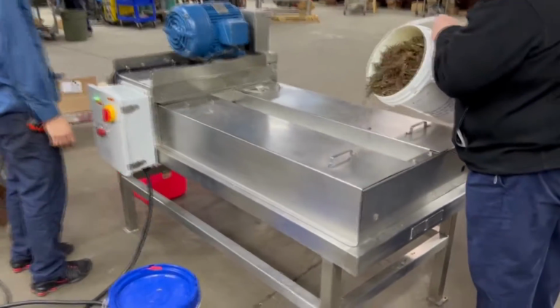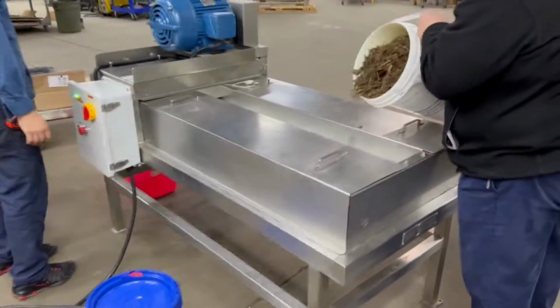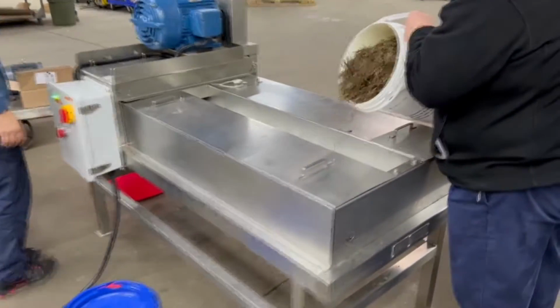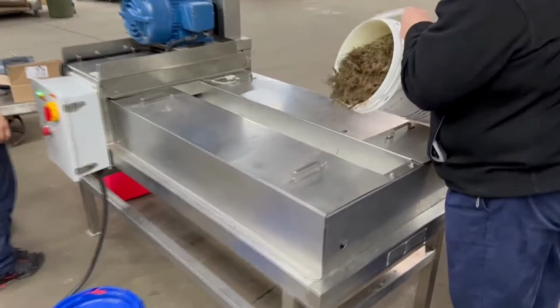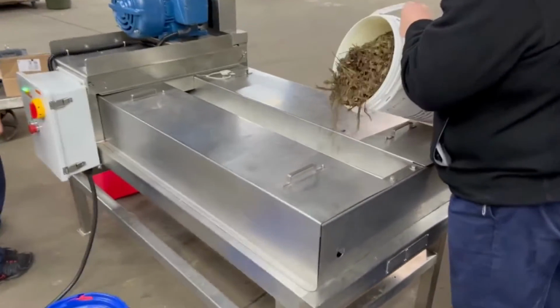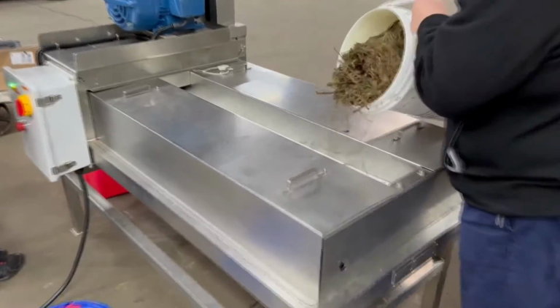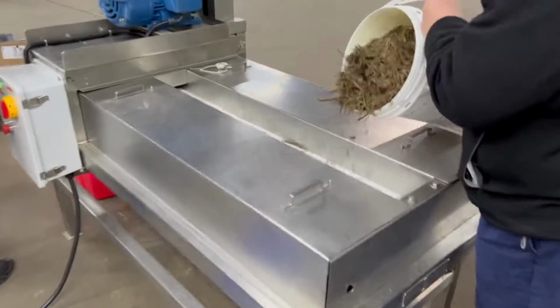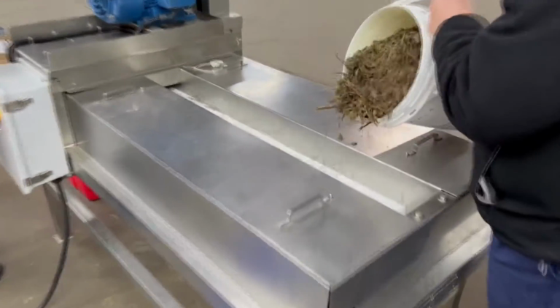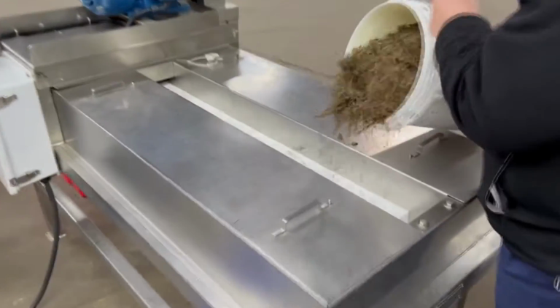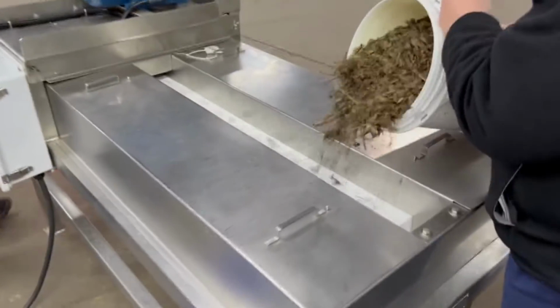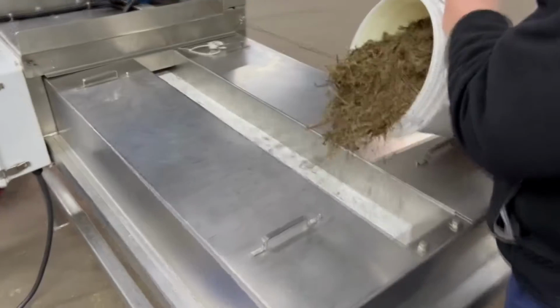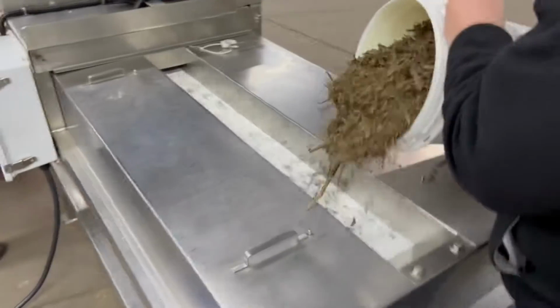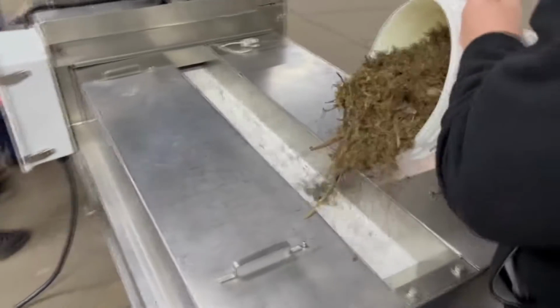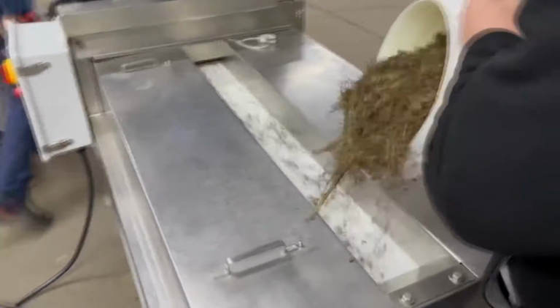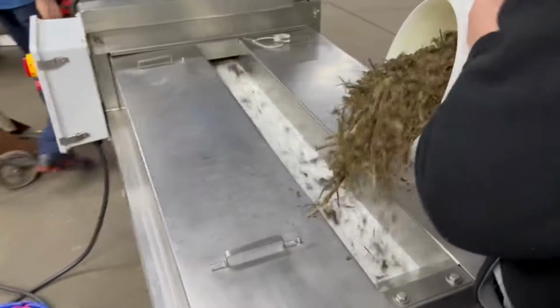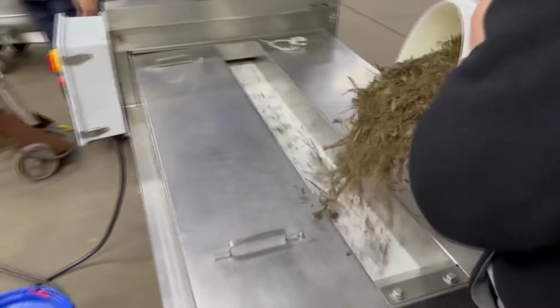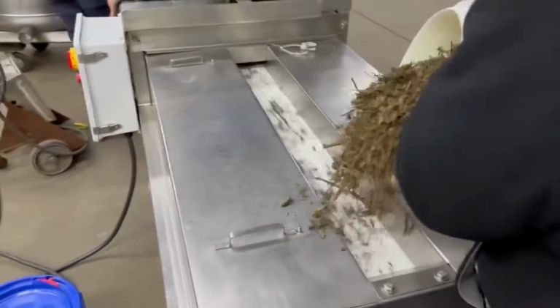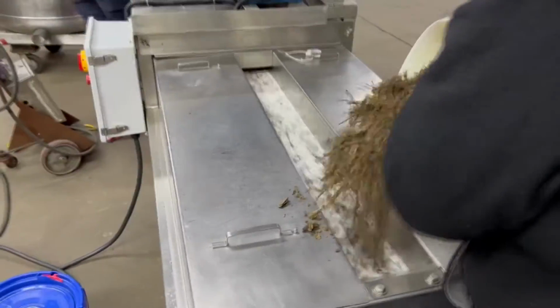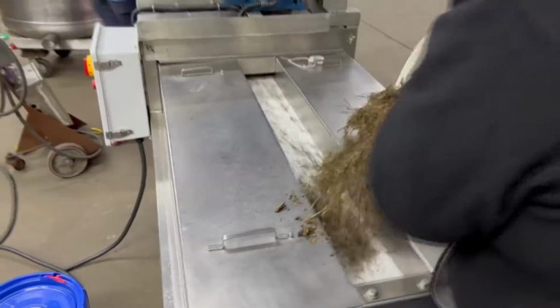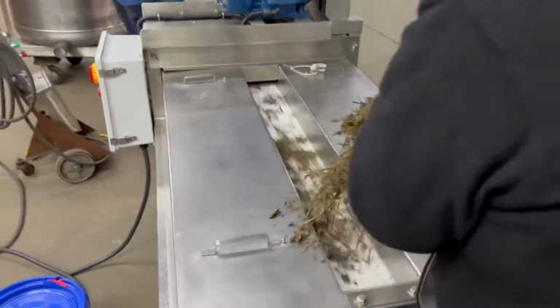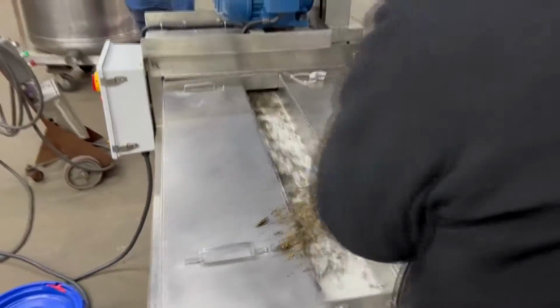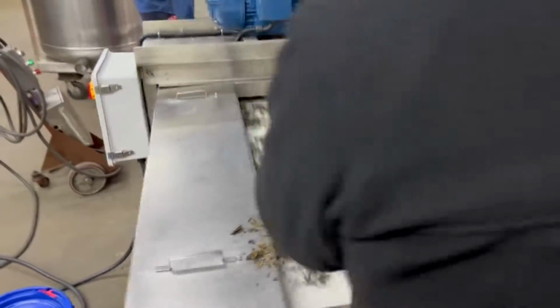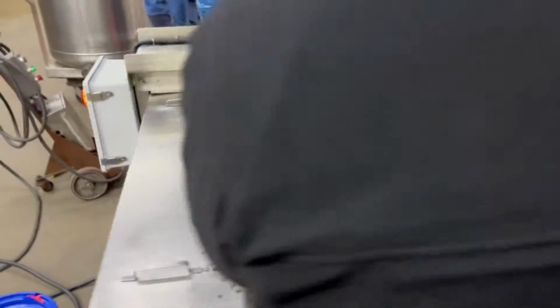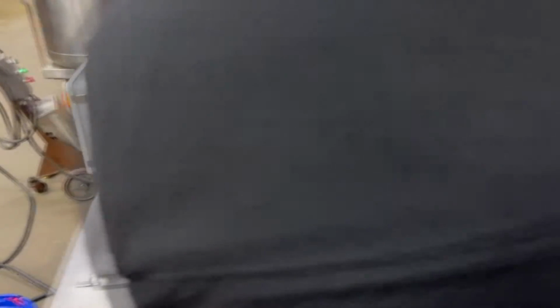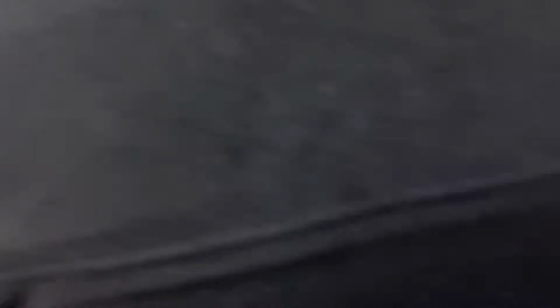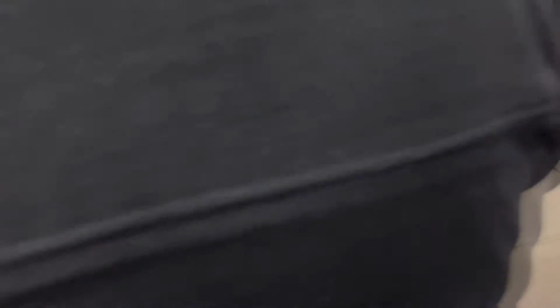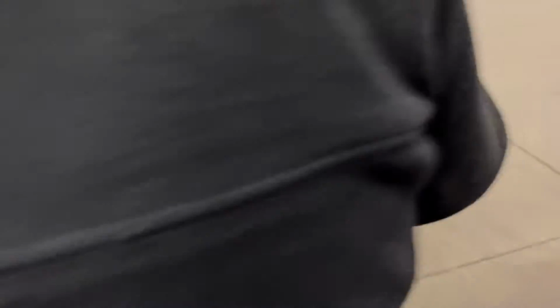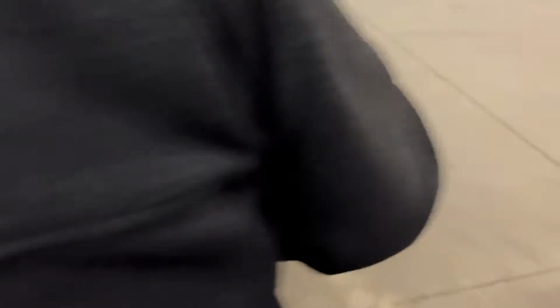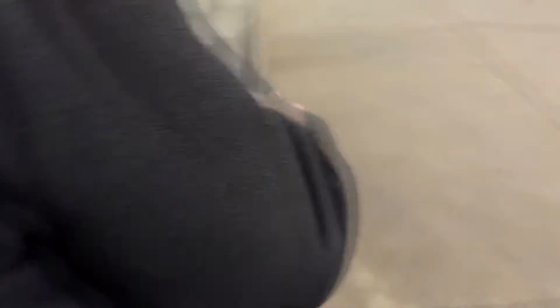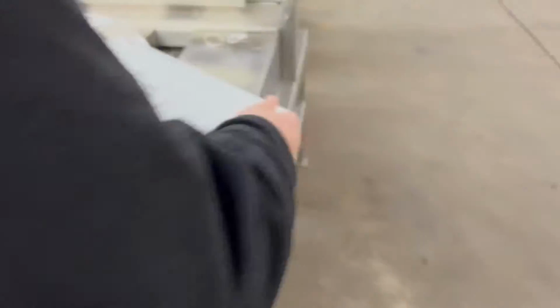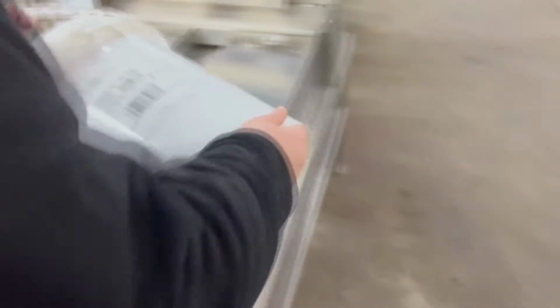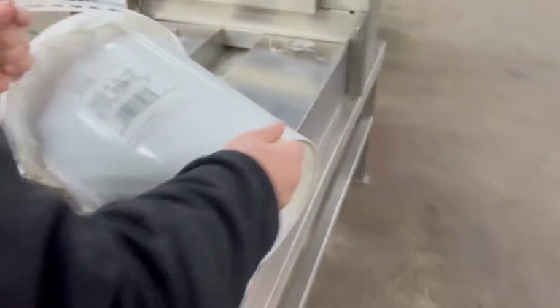And you can see that beautiful new food-grade belt running like crazy there.